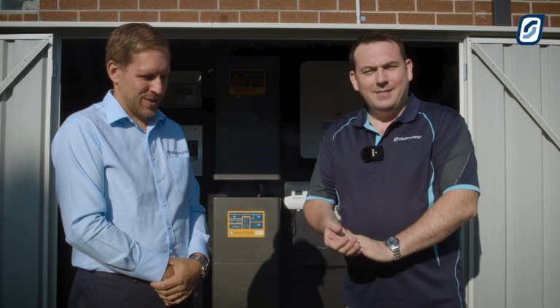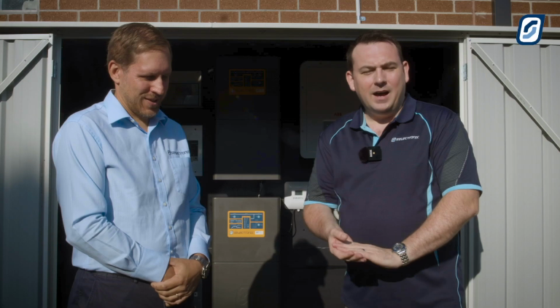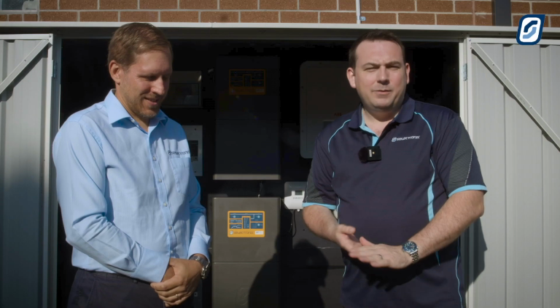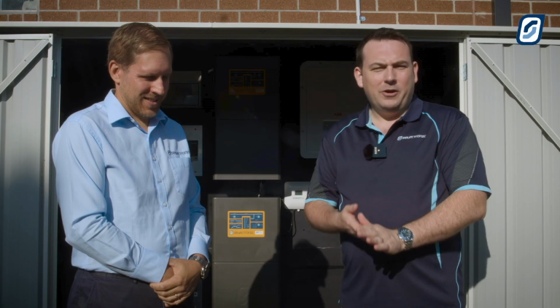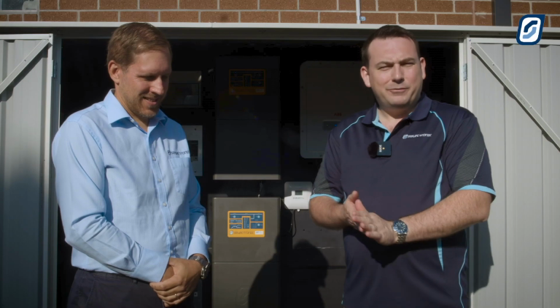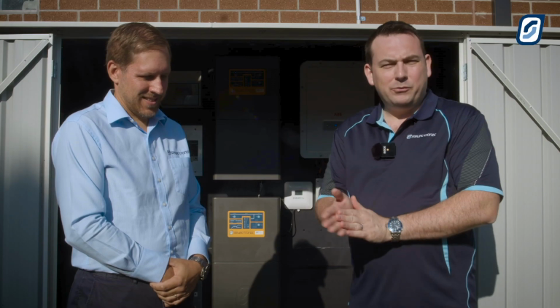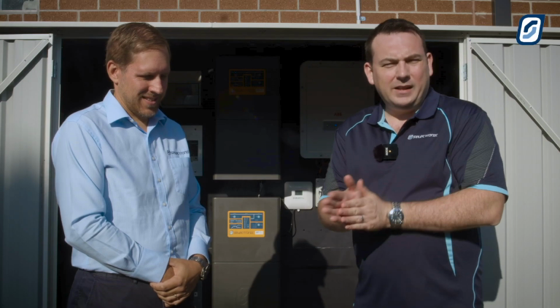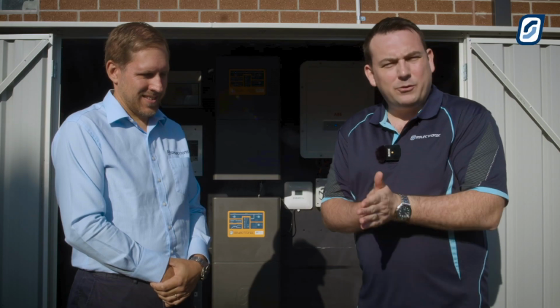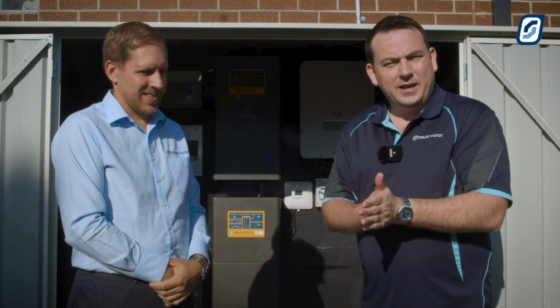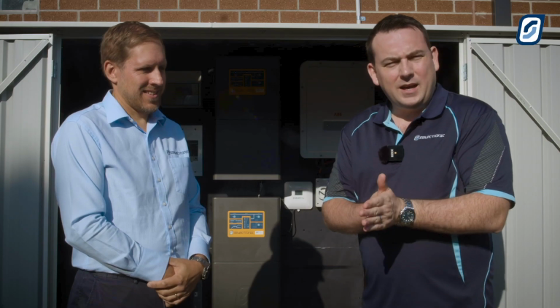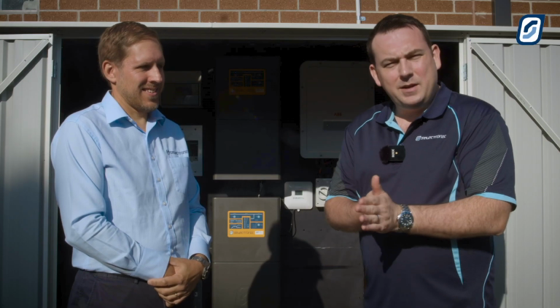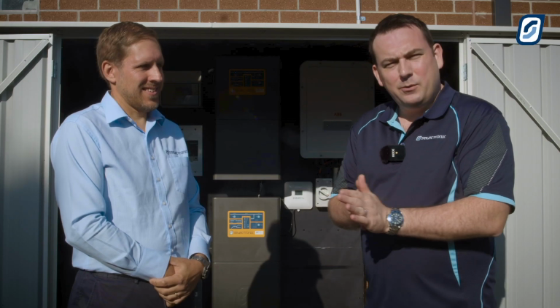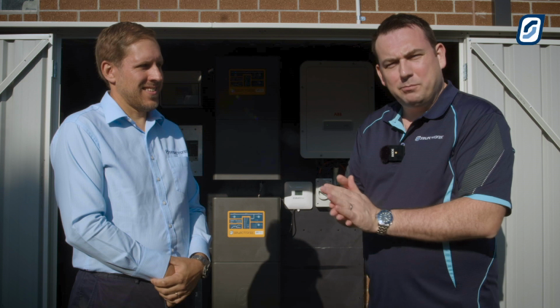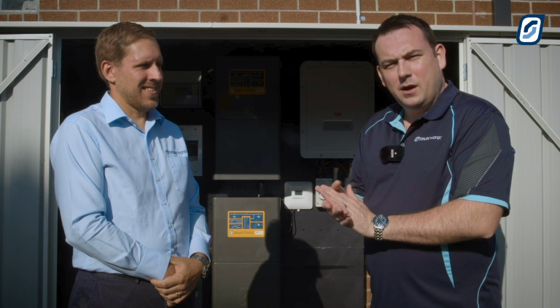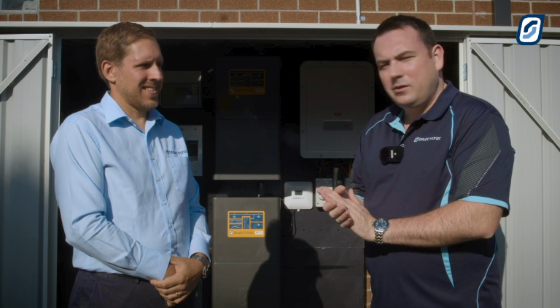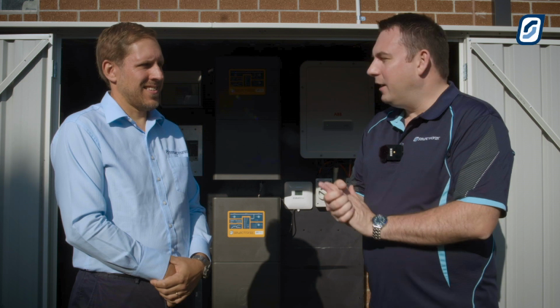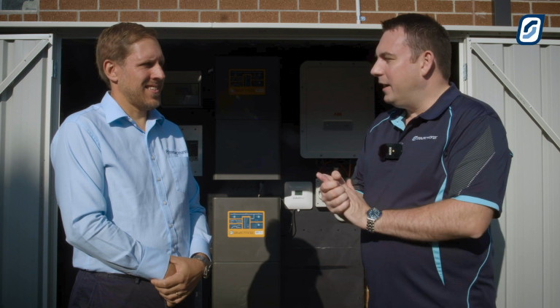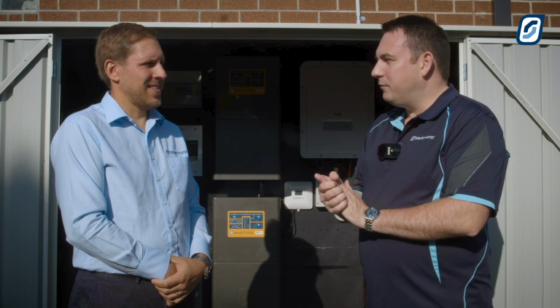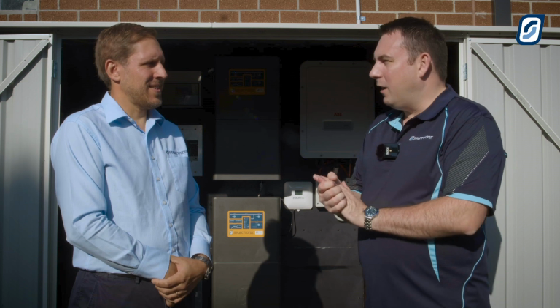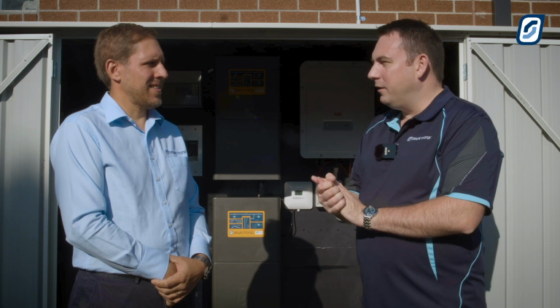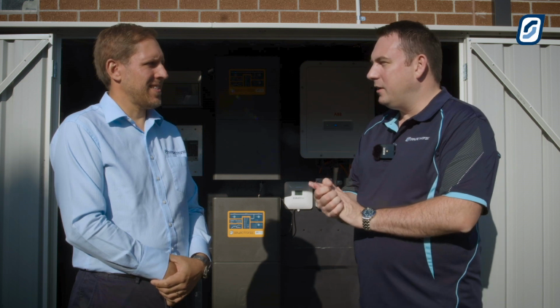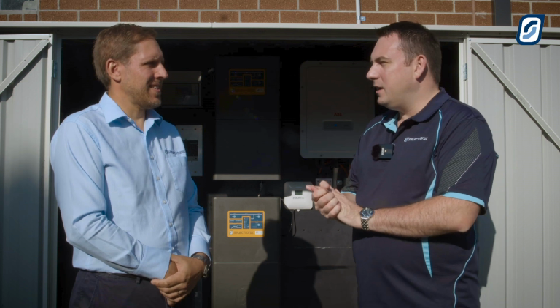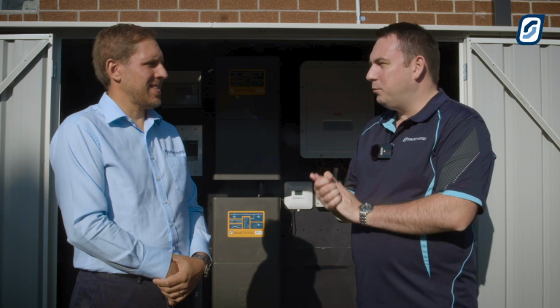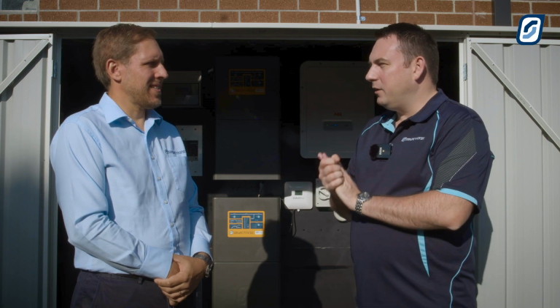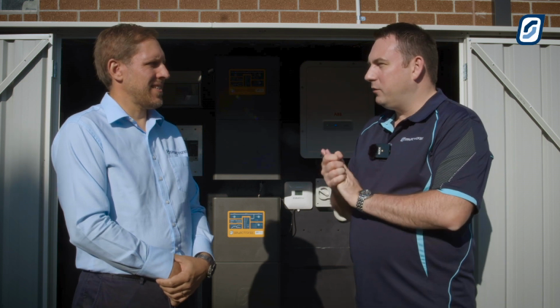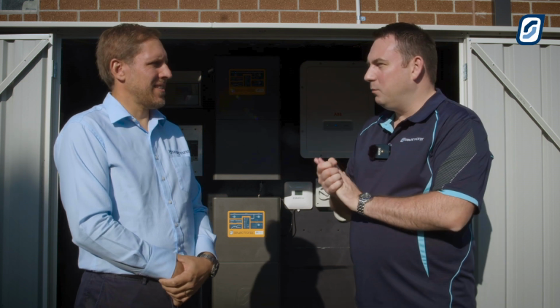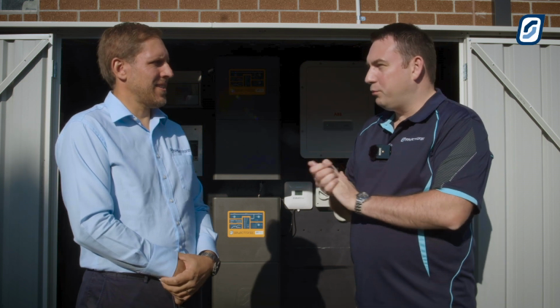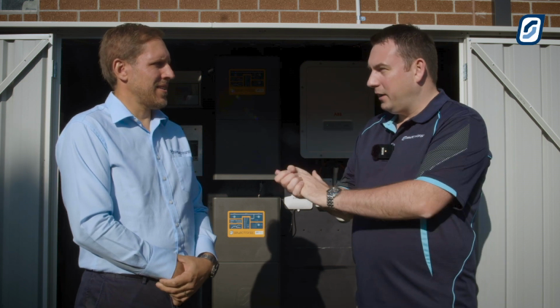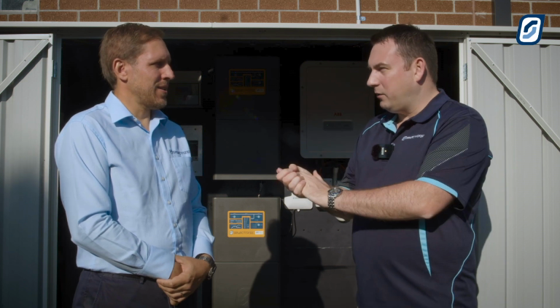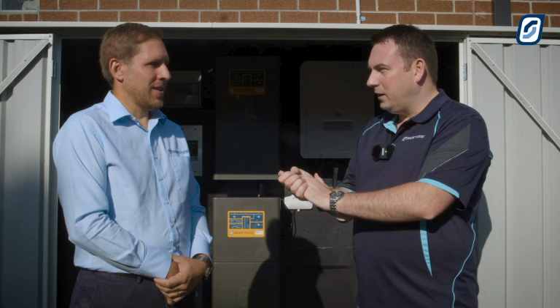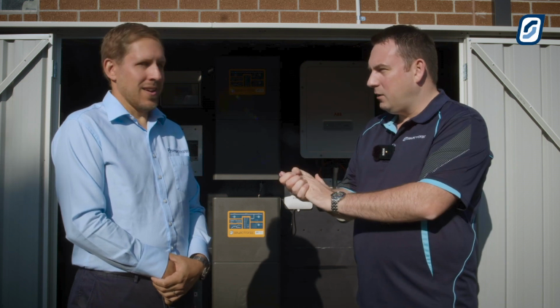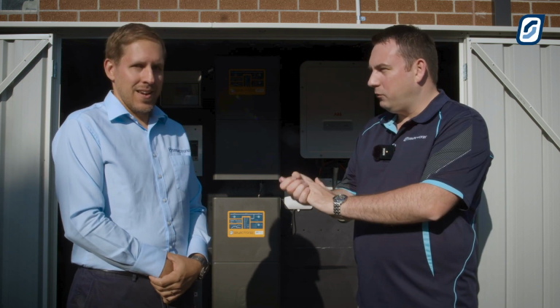Hi, I'm John from Selectronic. I'm here with Martin, our Head of R&D, here to bring us some pretty exciting news.